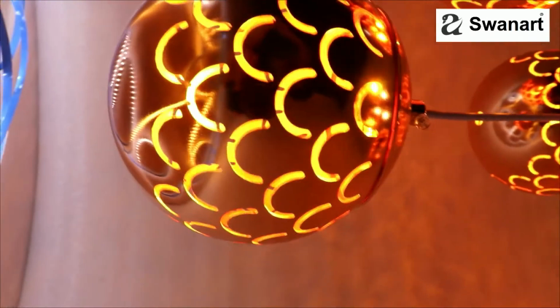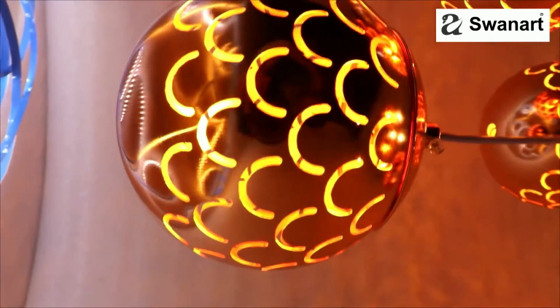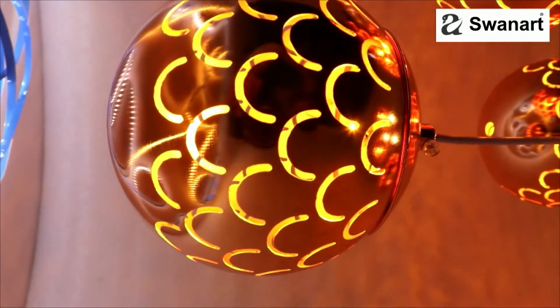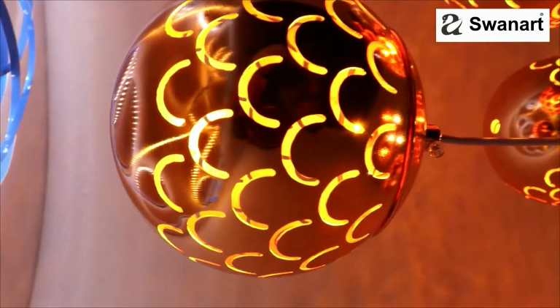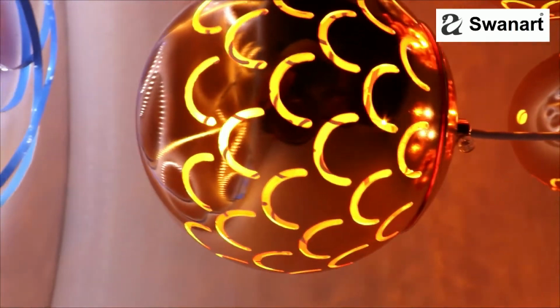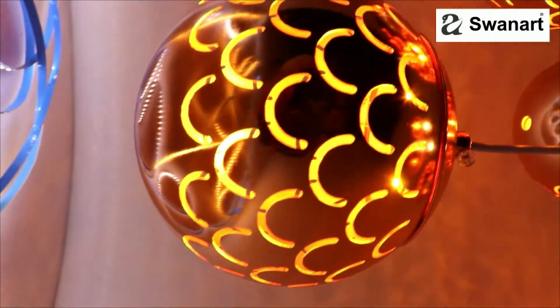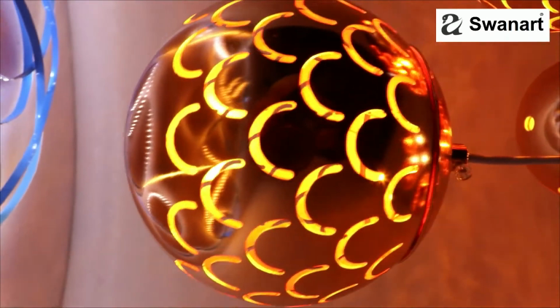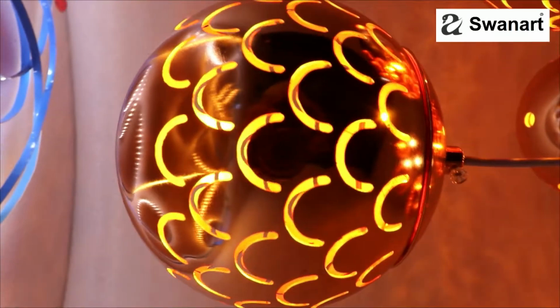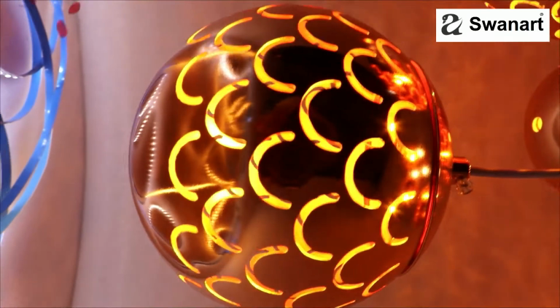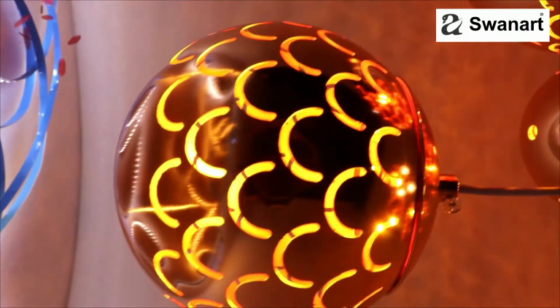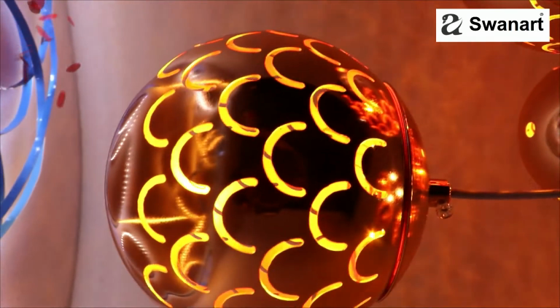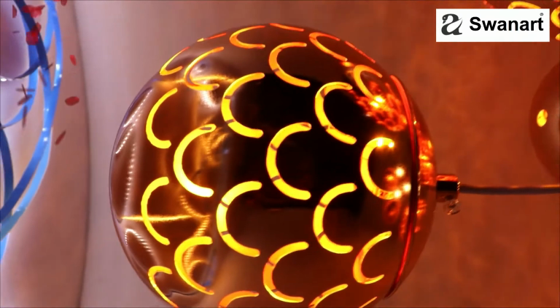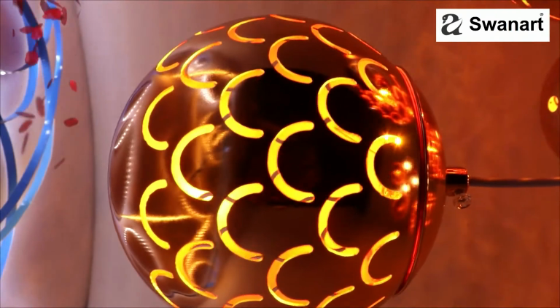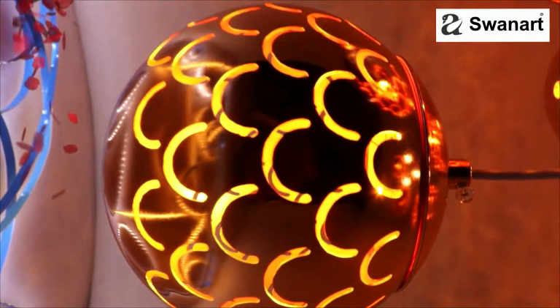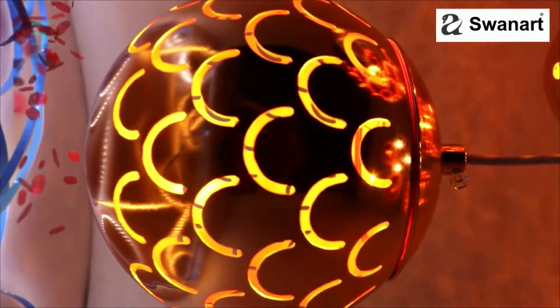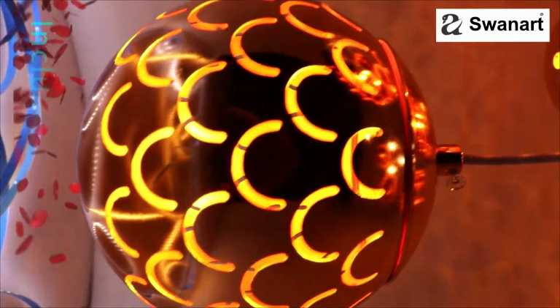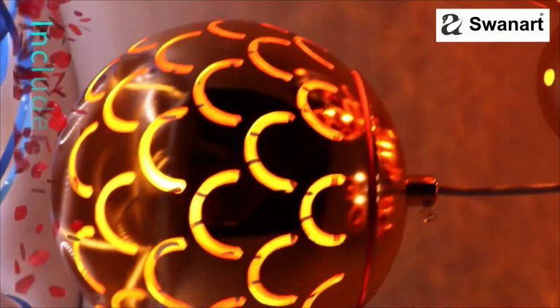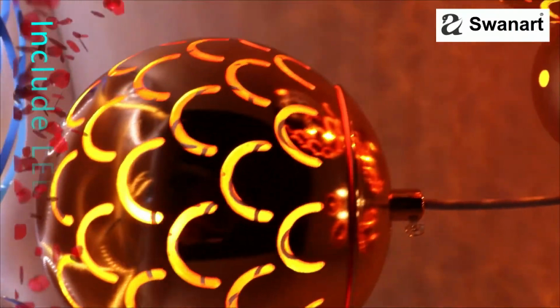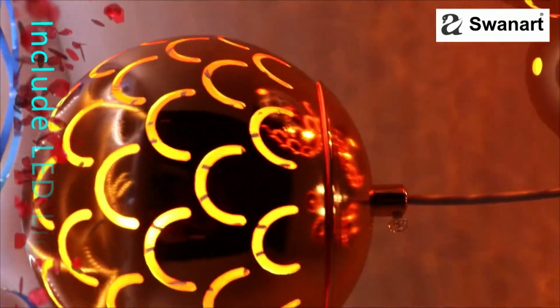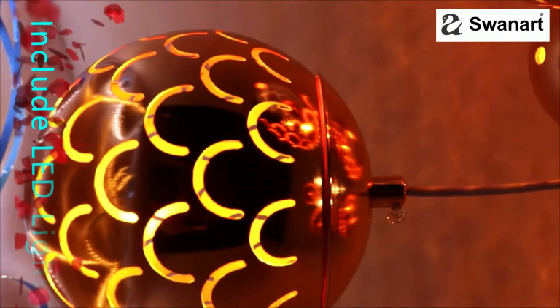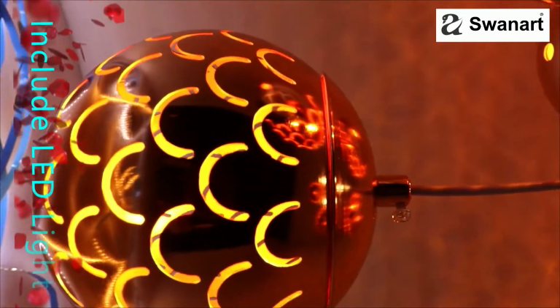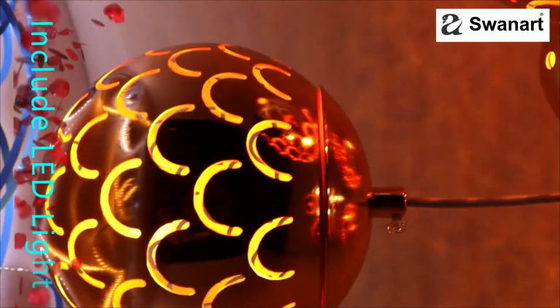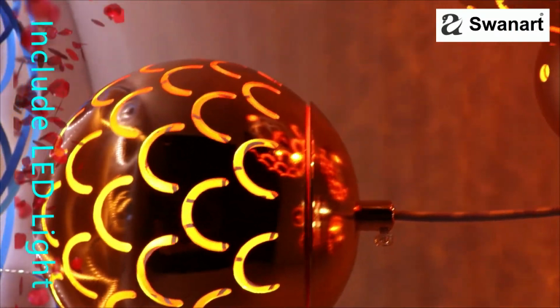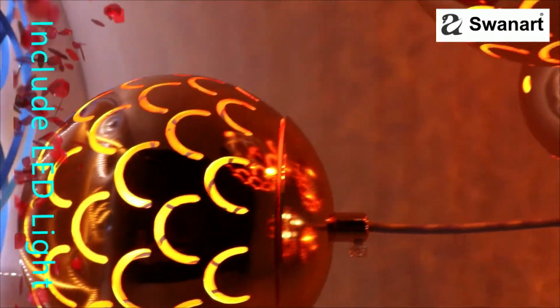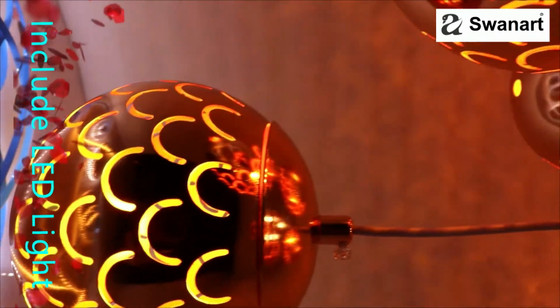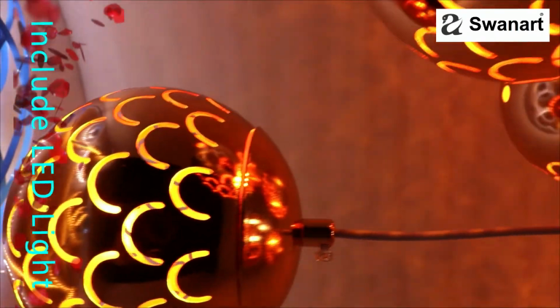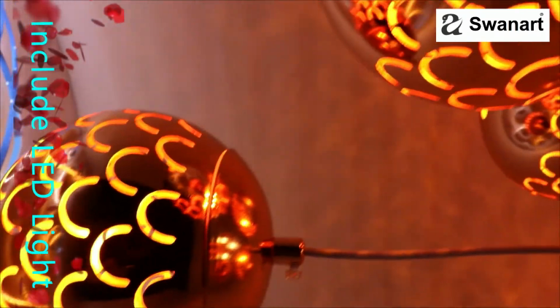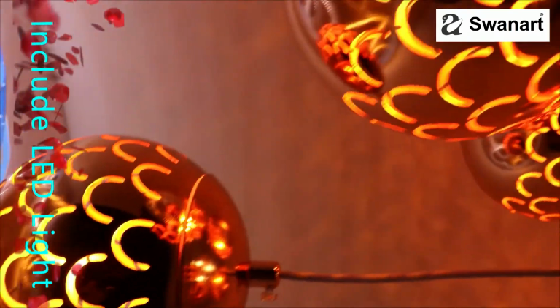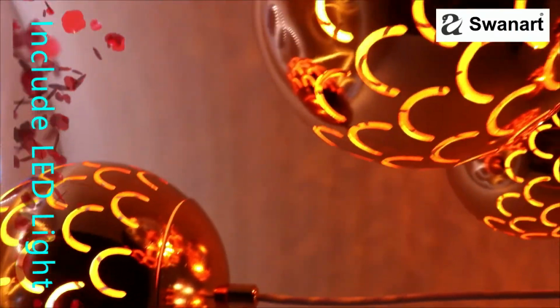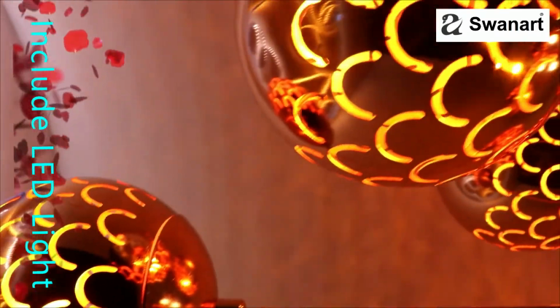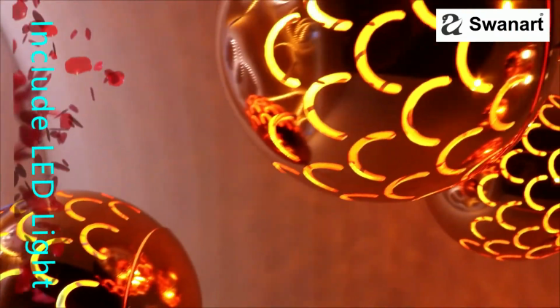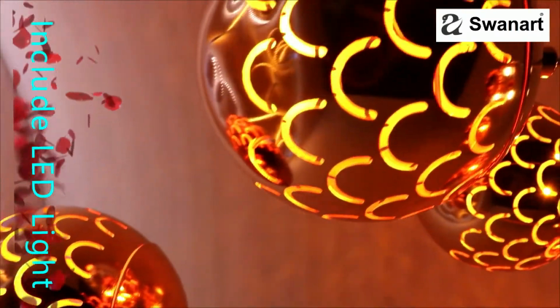3 color LED lights: White Light, Warm White Light, and Natural White Light.